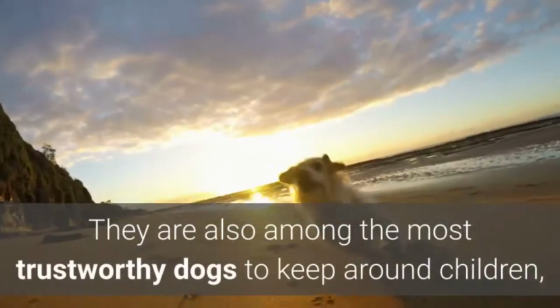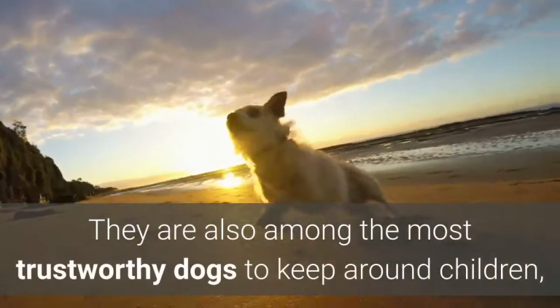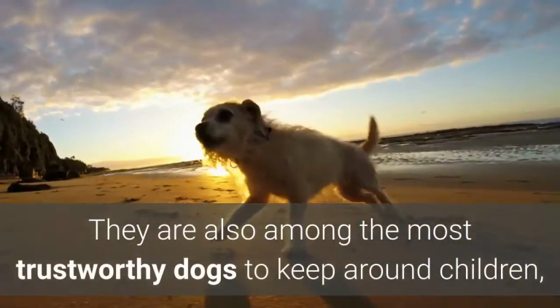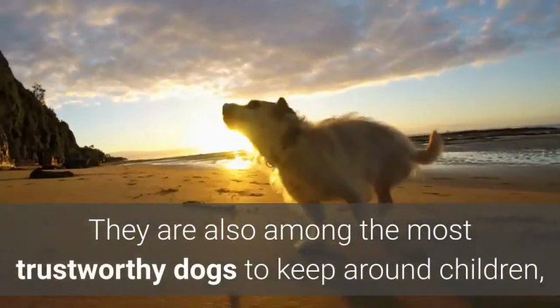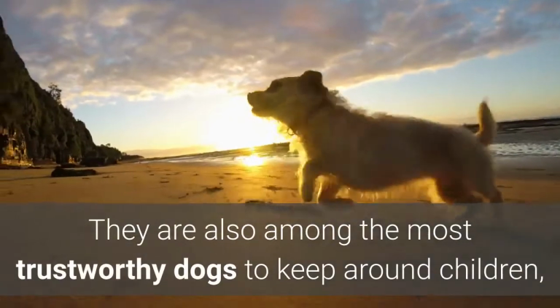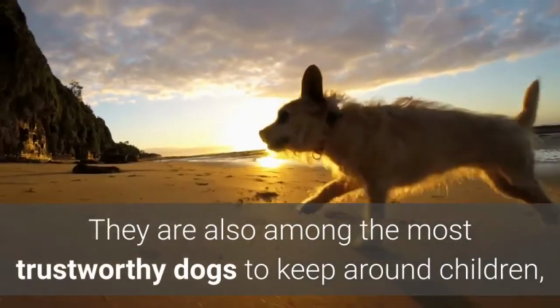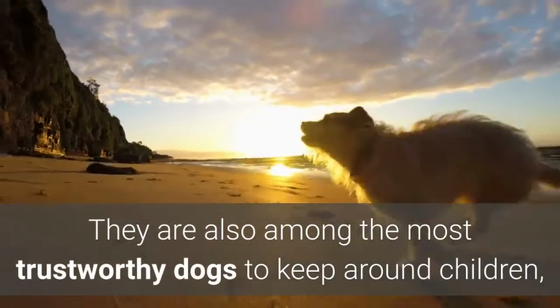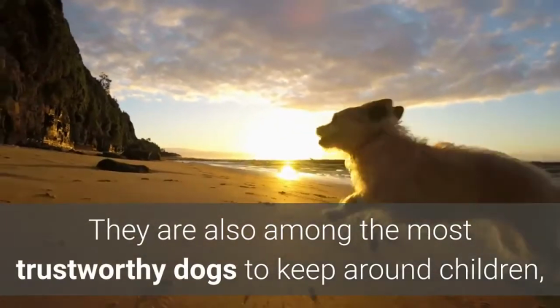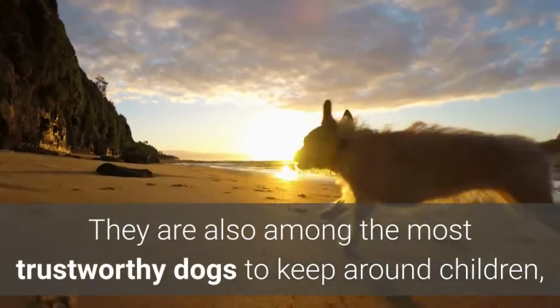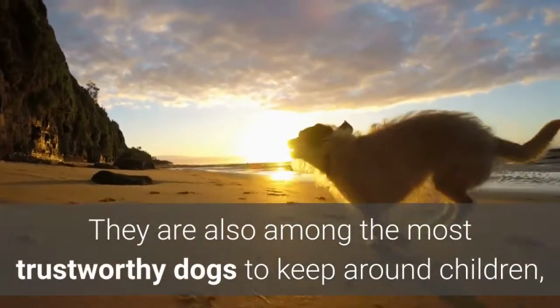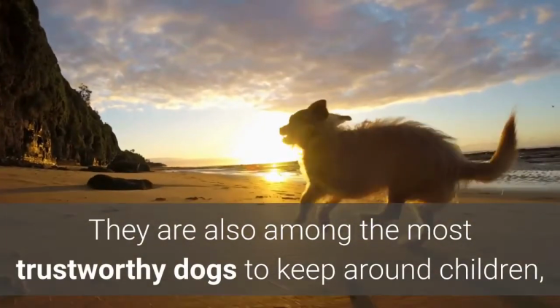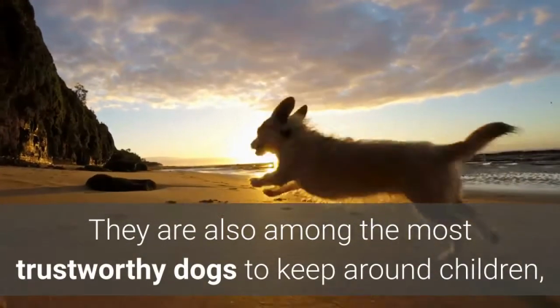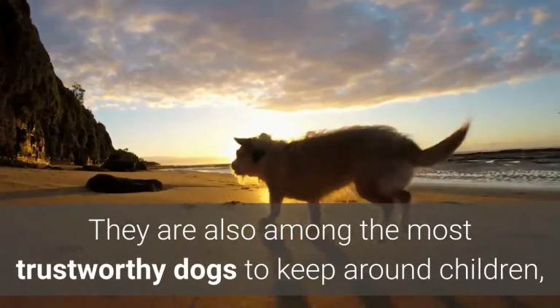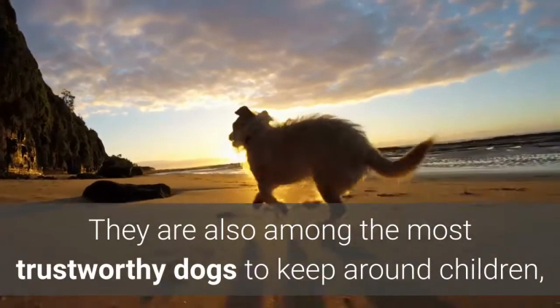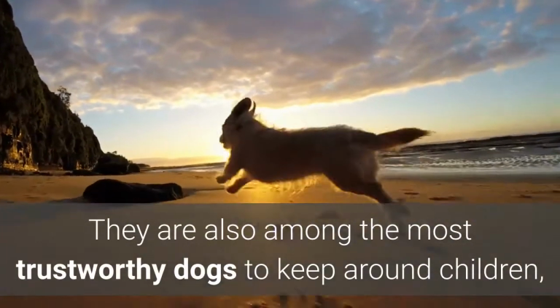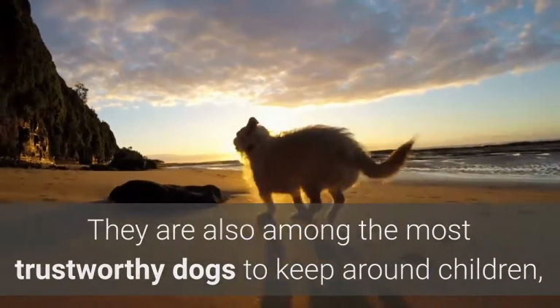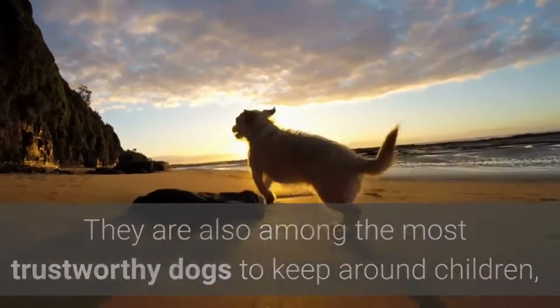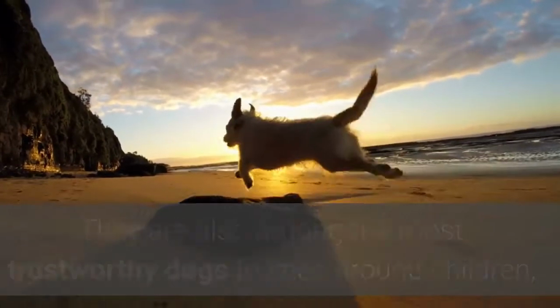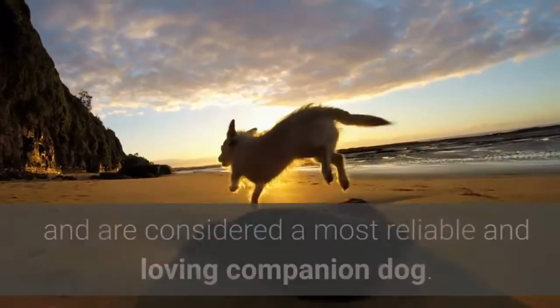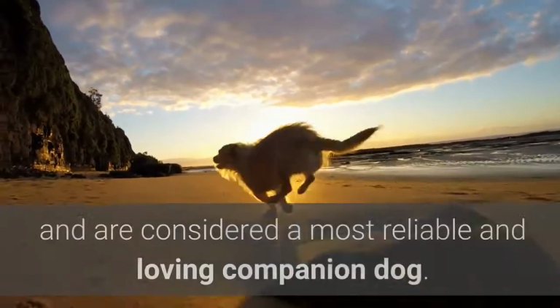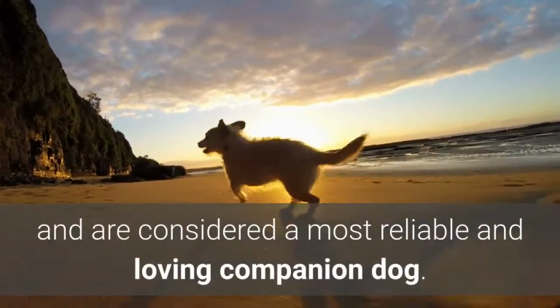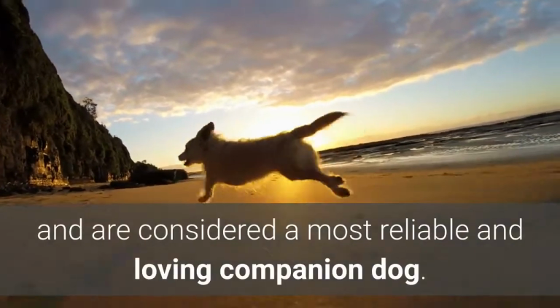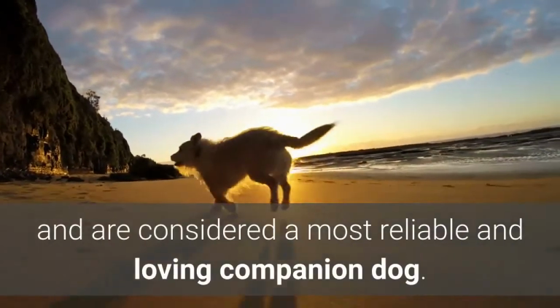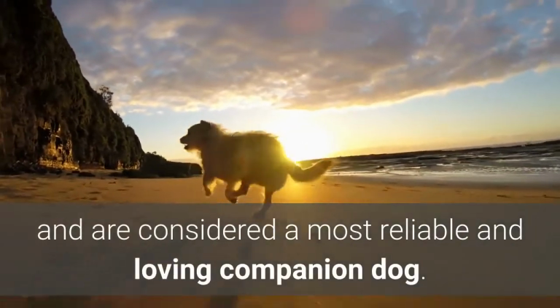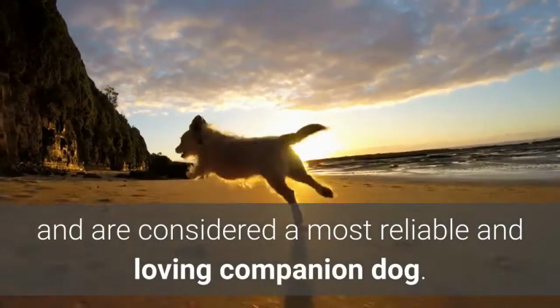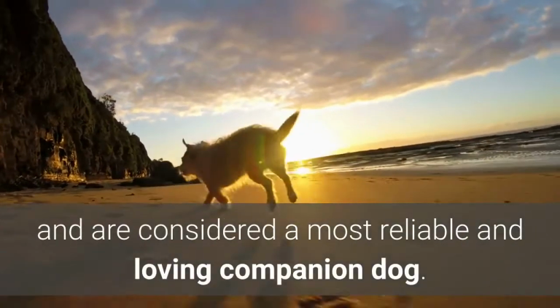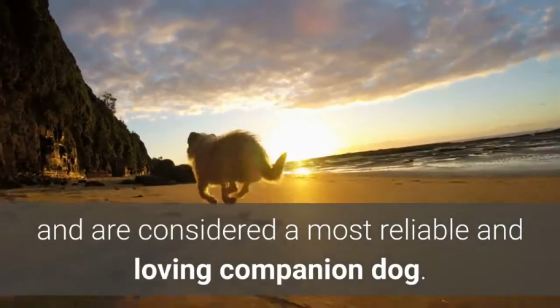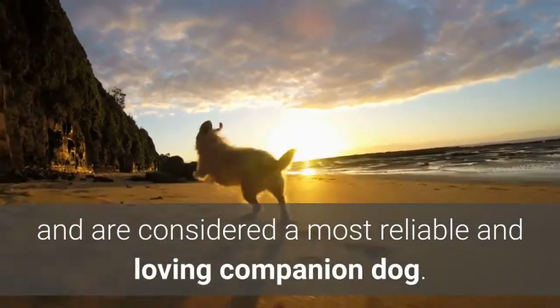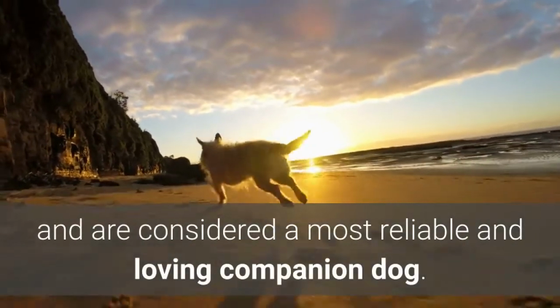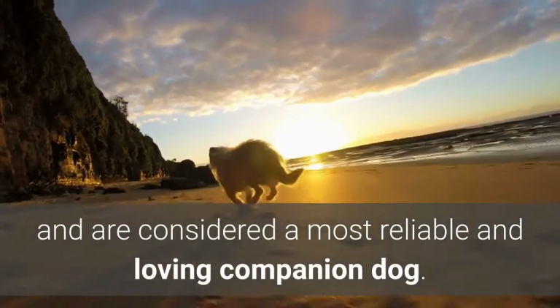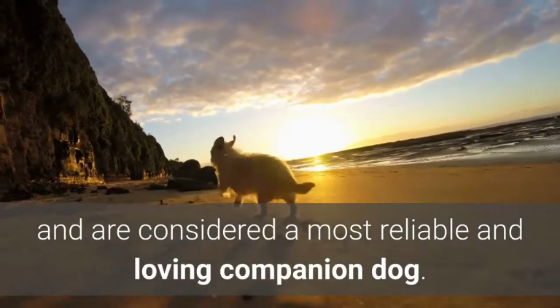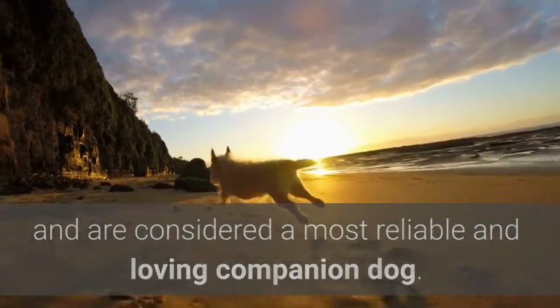They are also among the most trustworthy dogs to keep around children and are considered a most reliable and loving companion dog.